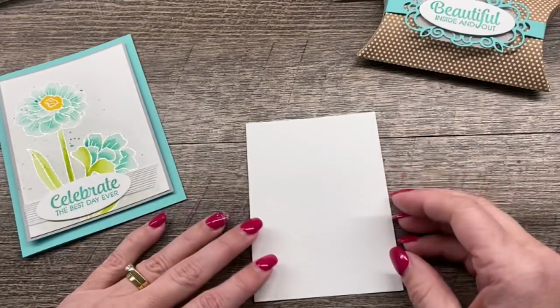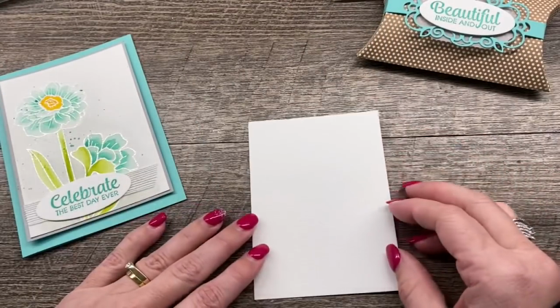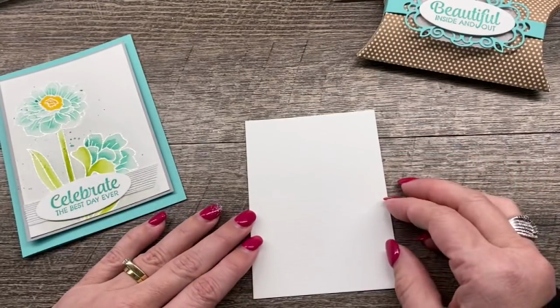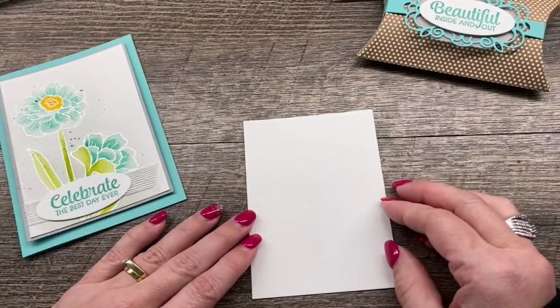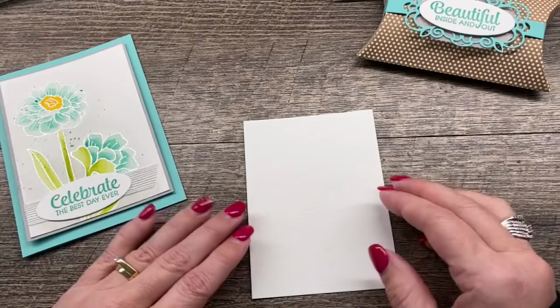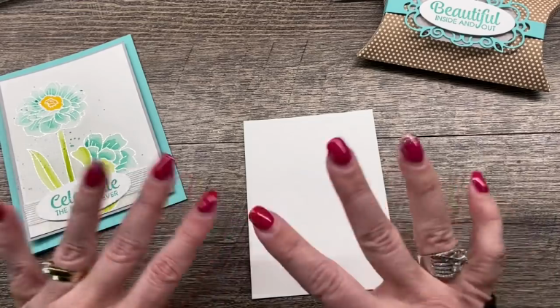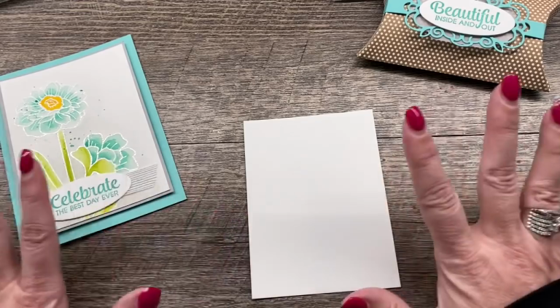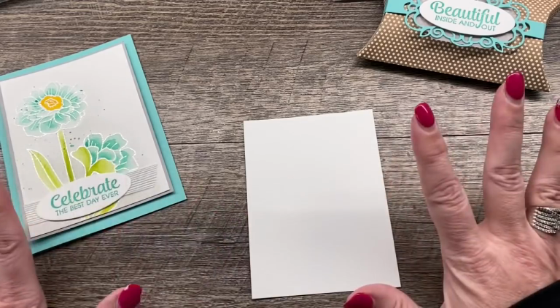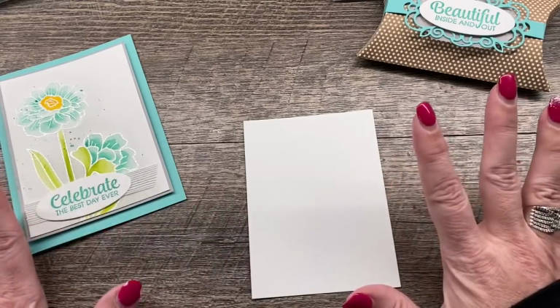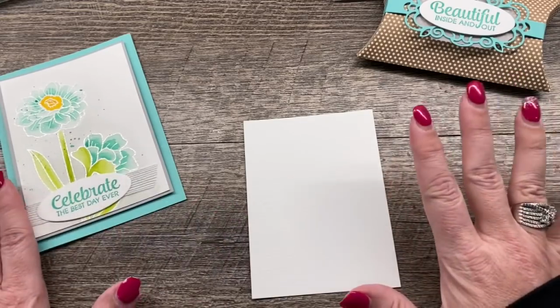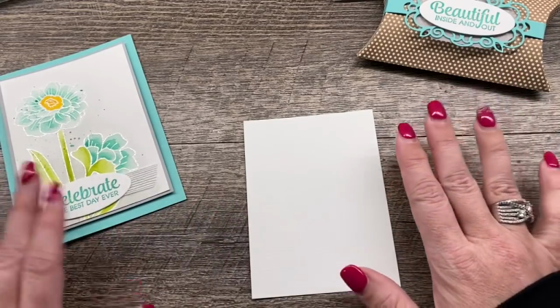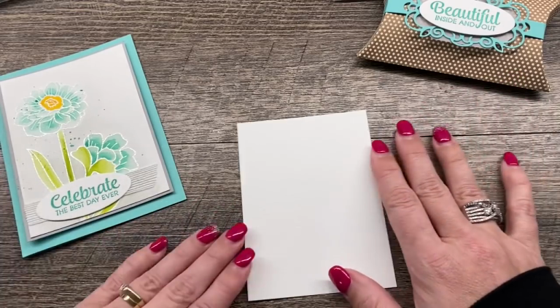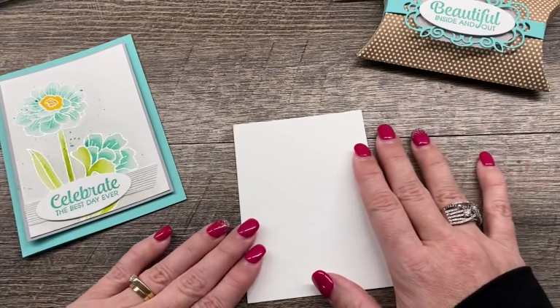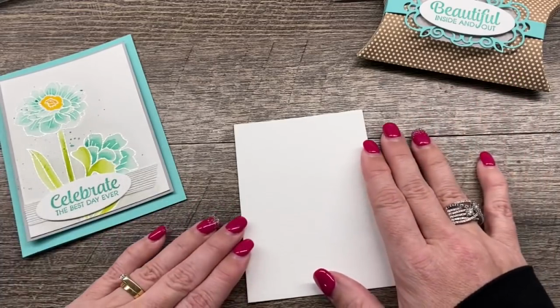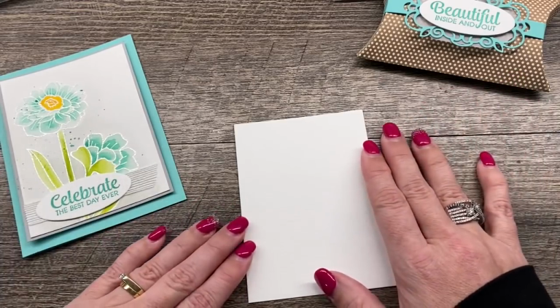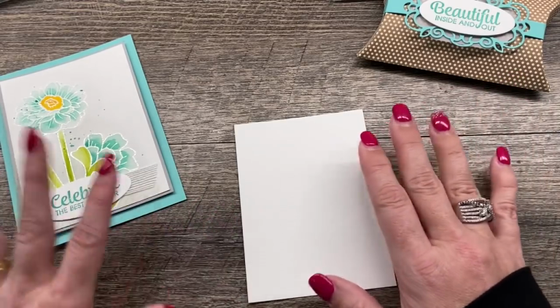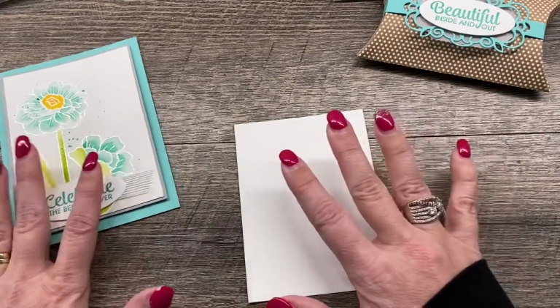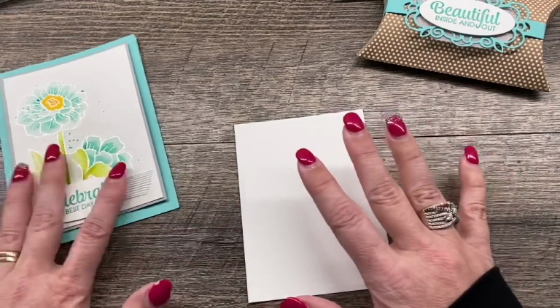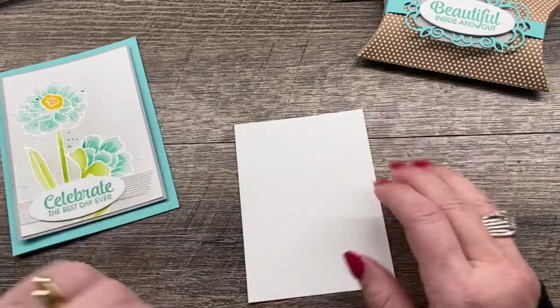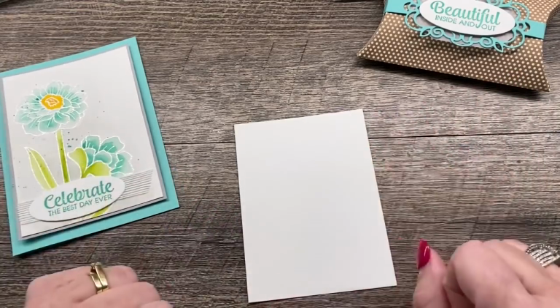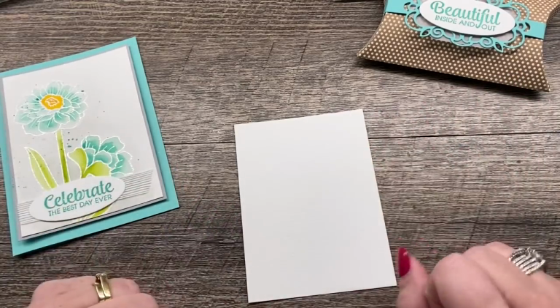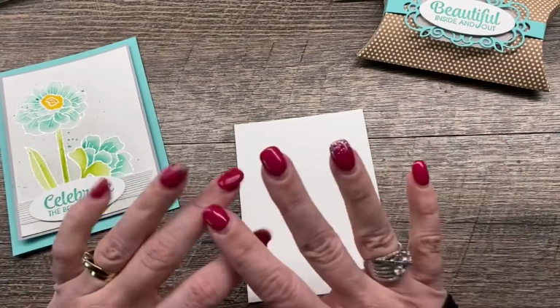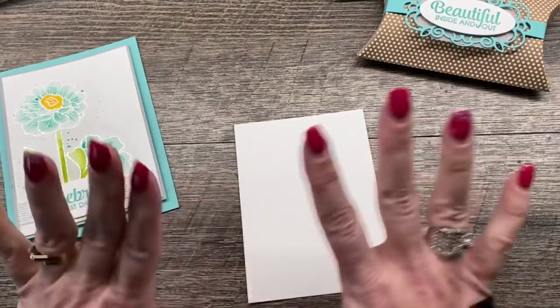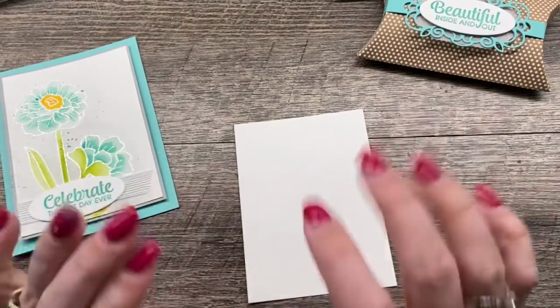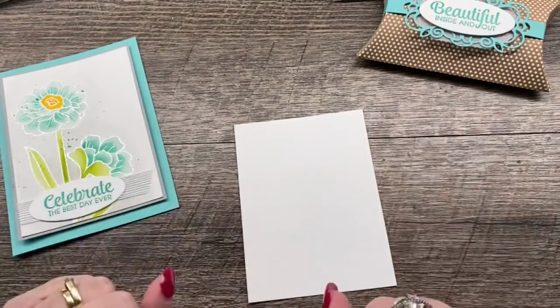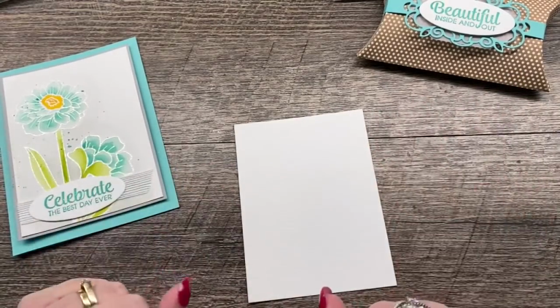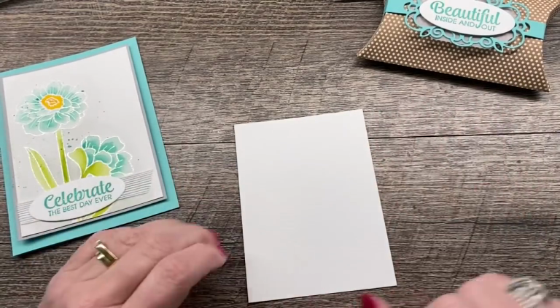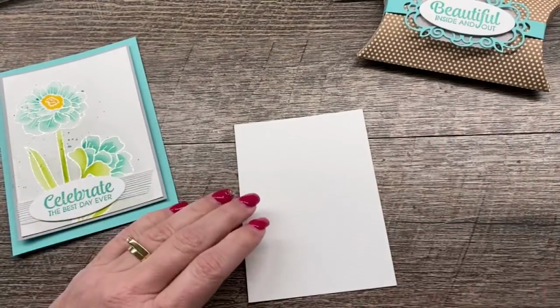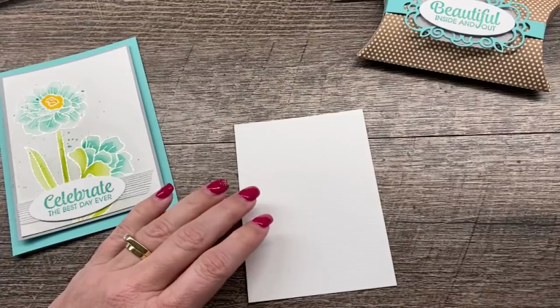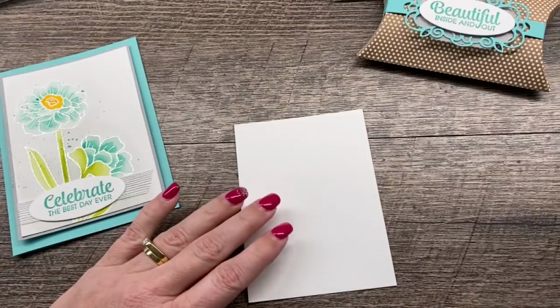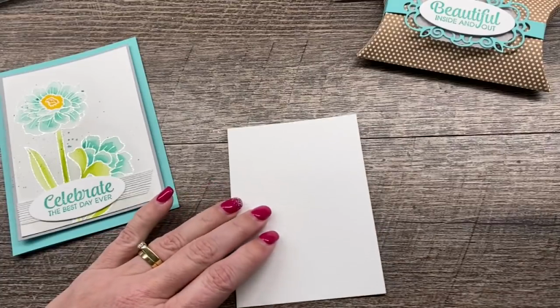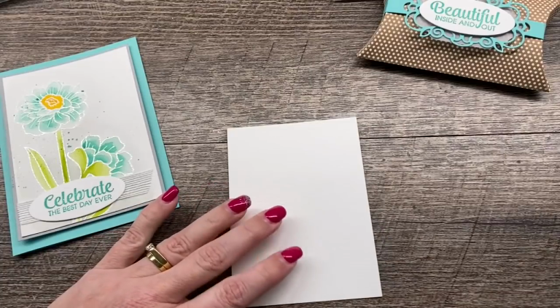By the way, none of my photos do justice to this card — it's really pretty in person.